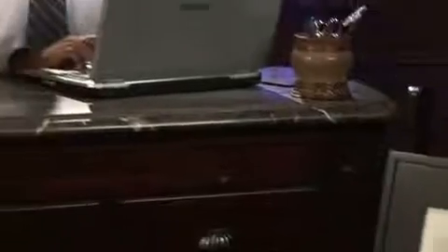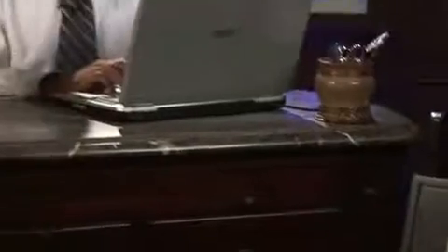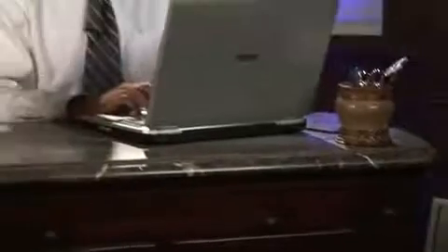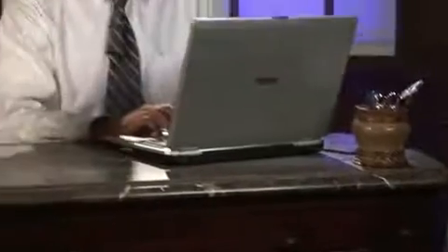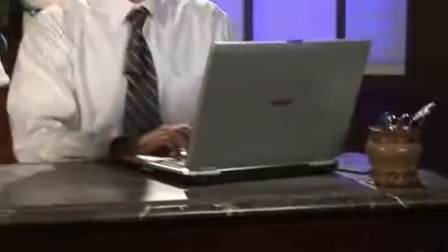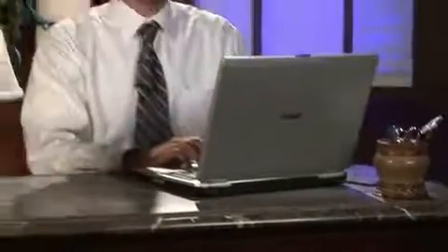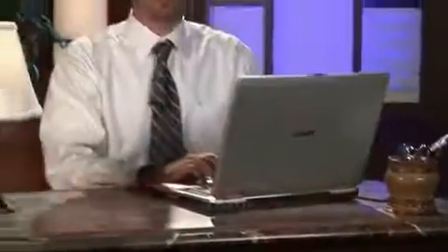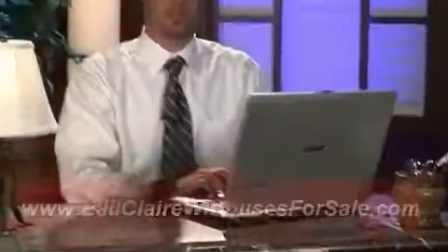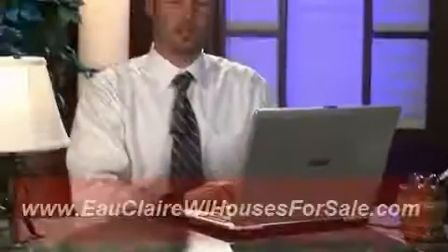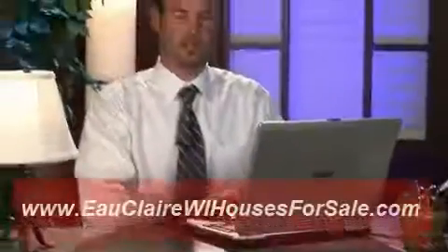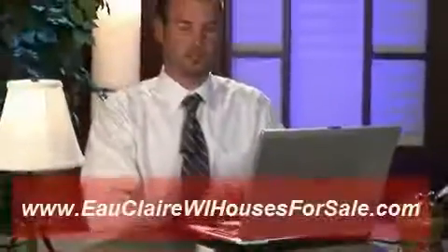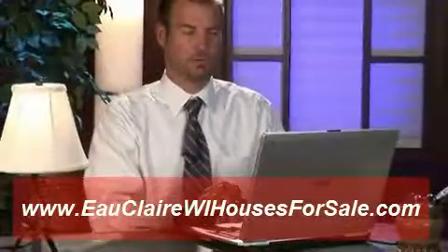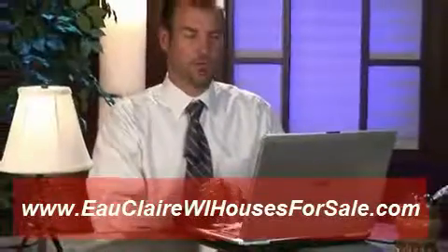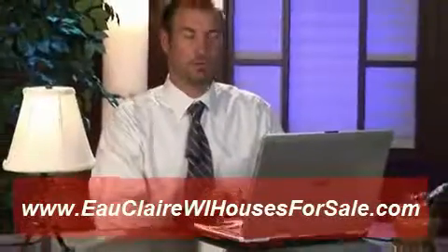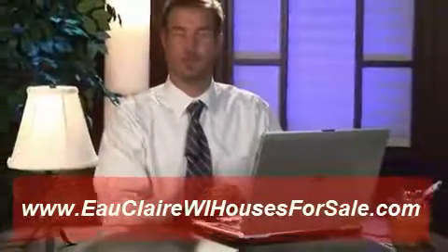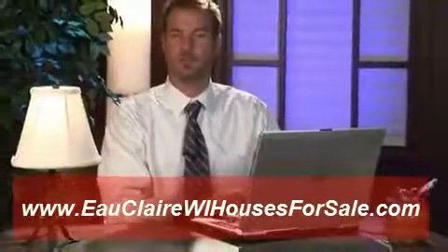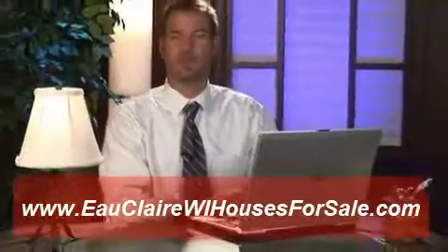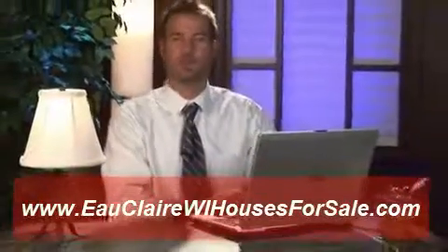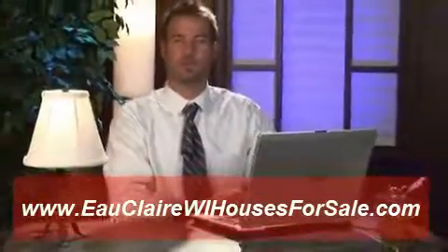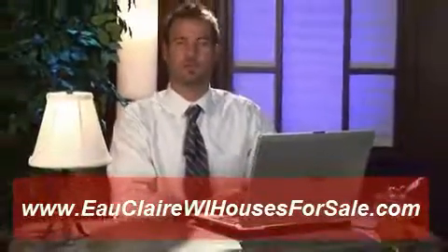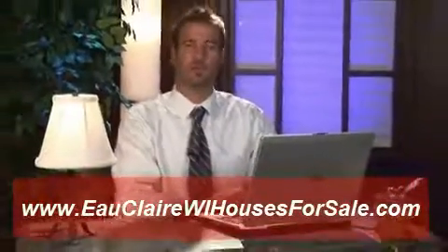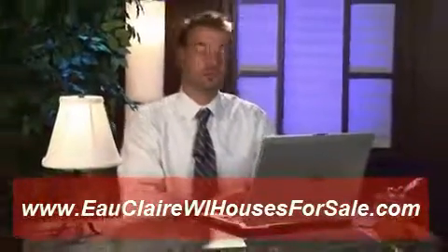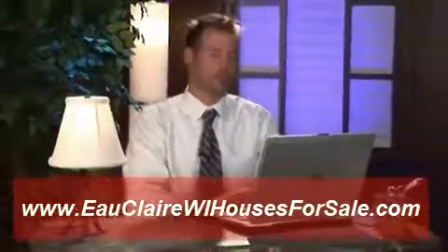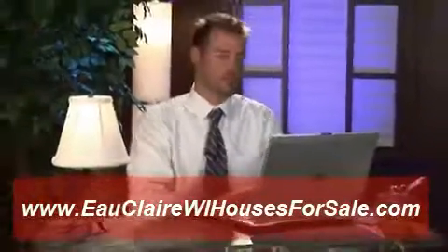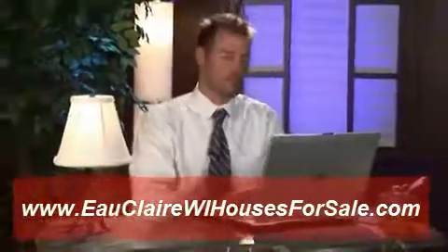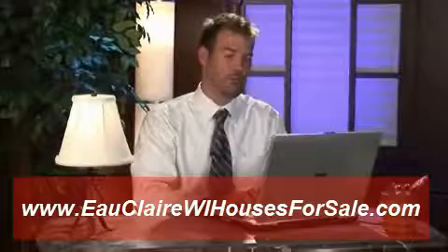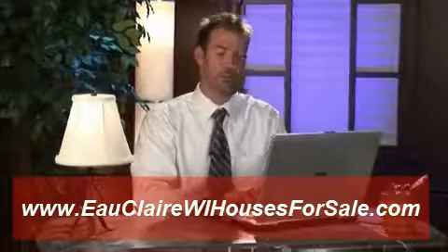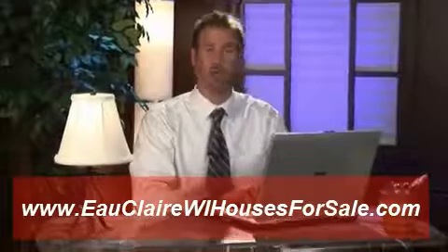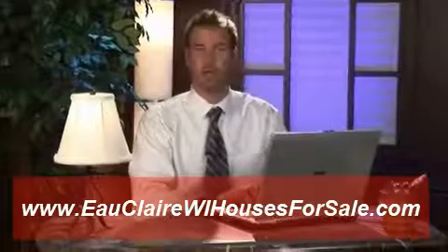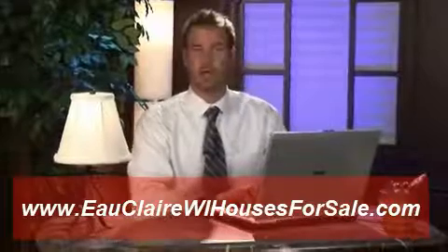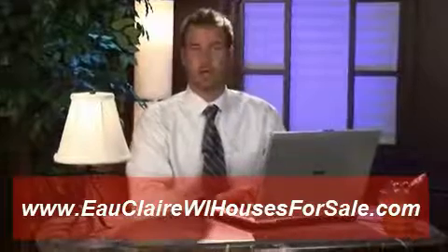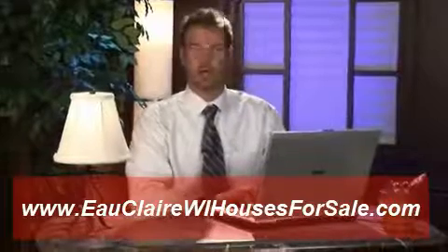Filling out a home loan application can be a difficult task. I'm Richard Blake and I'm here to explain to you how to fill out a home loan application.